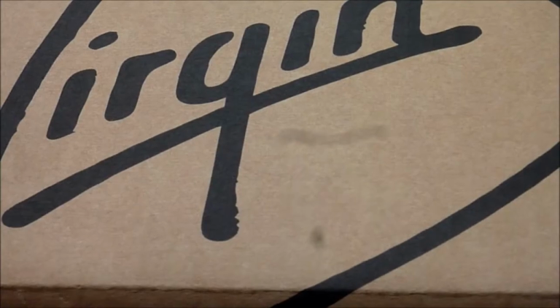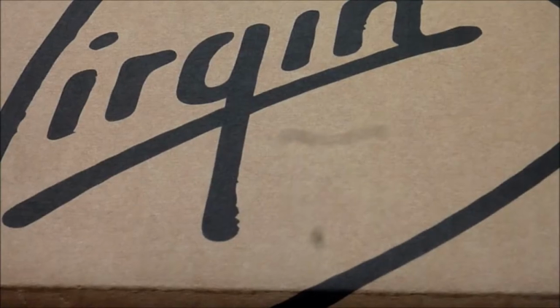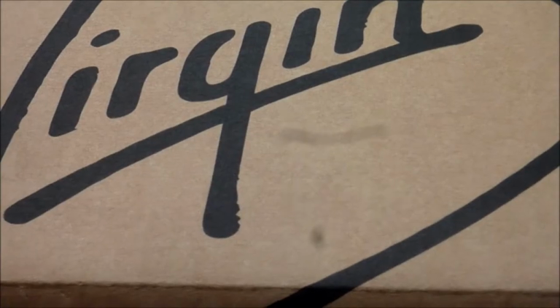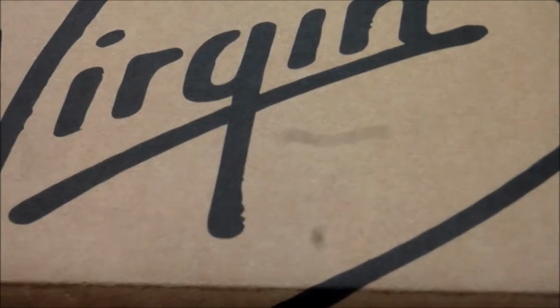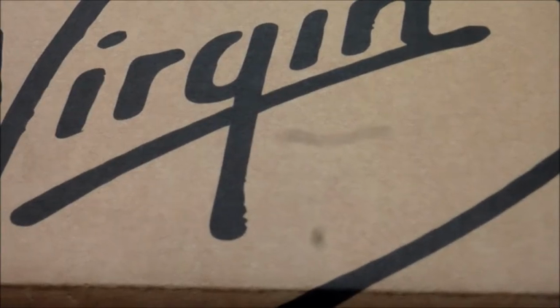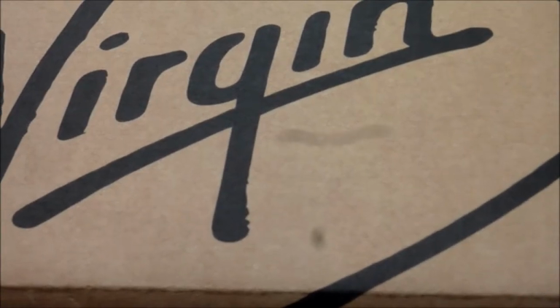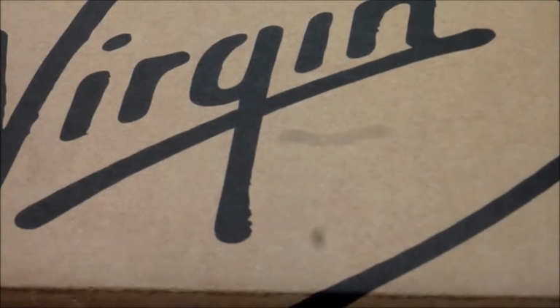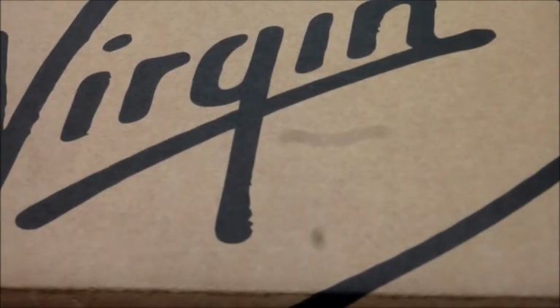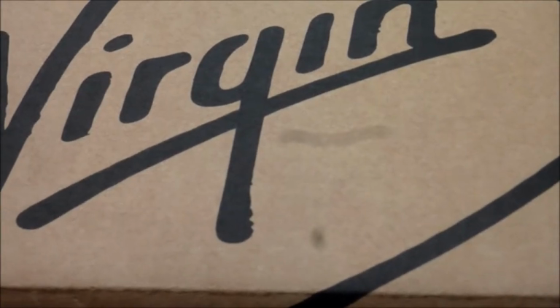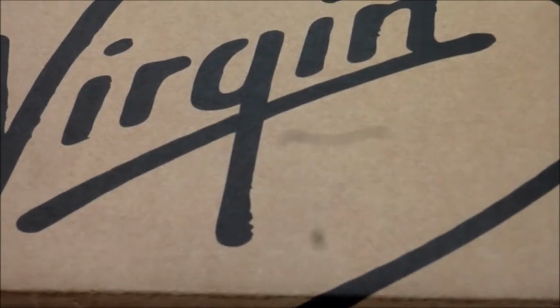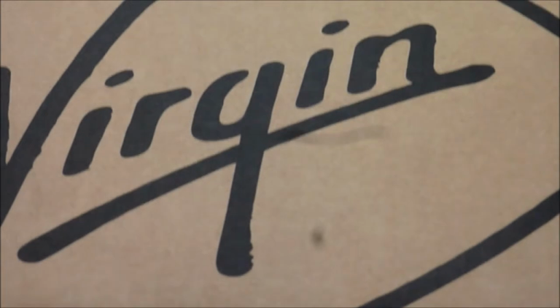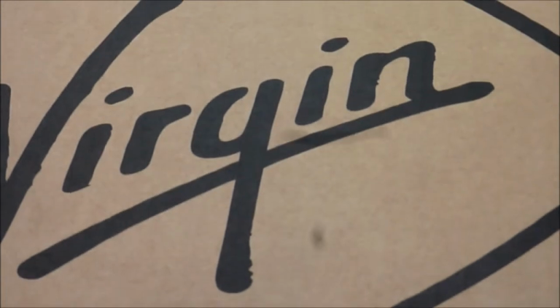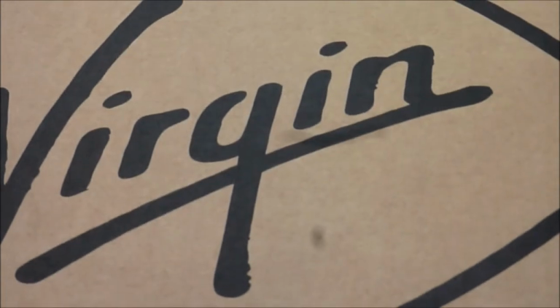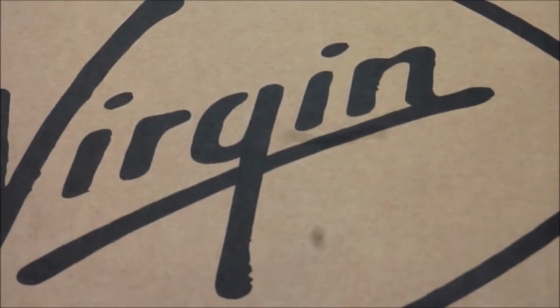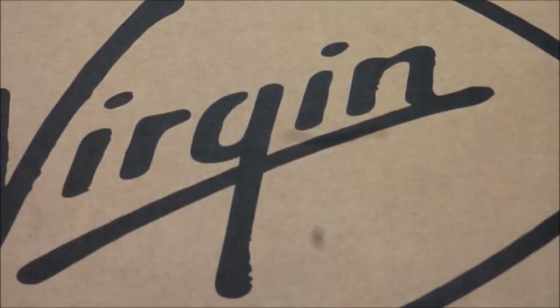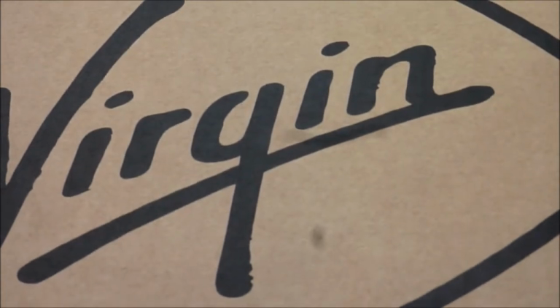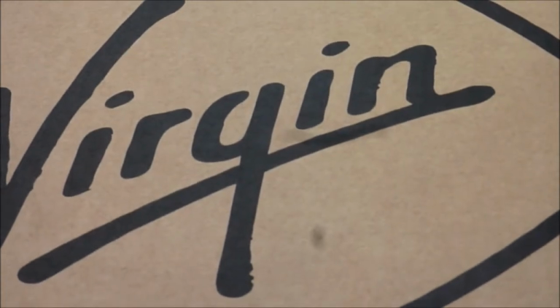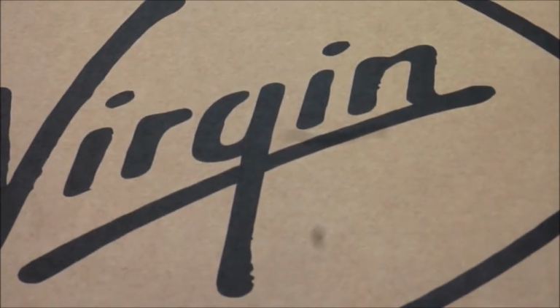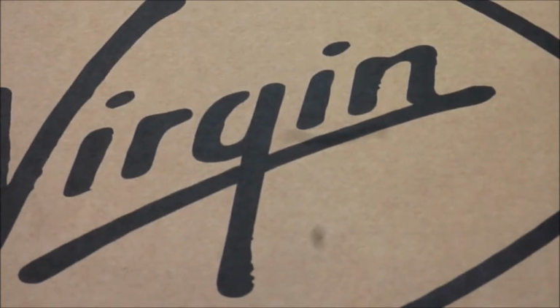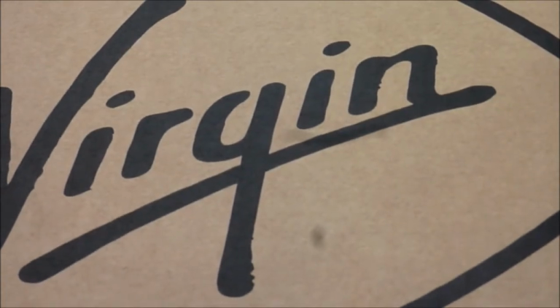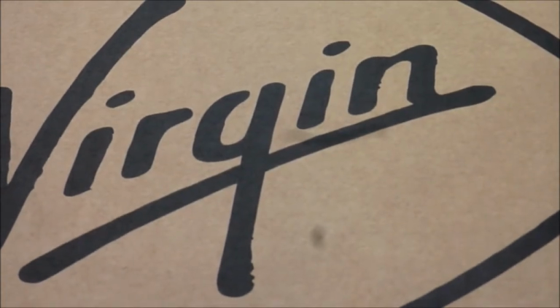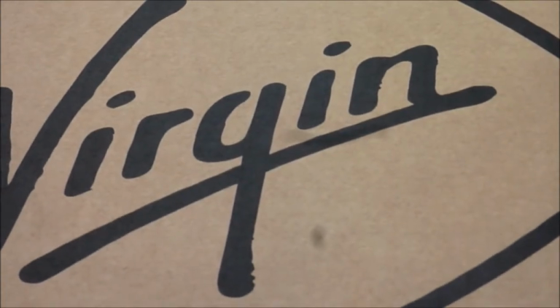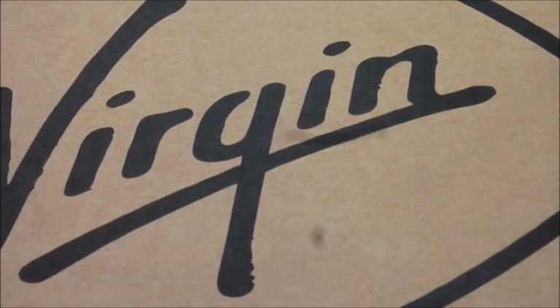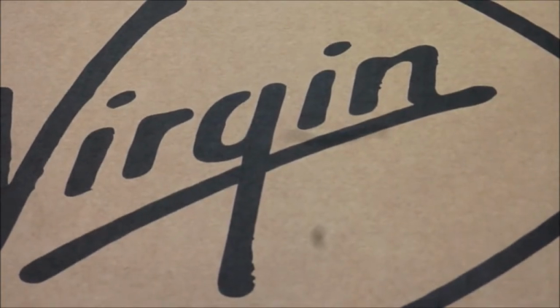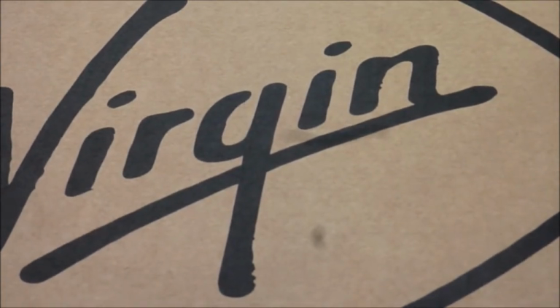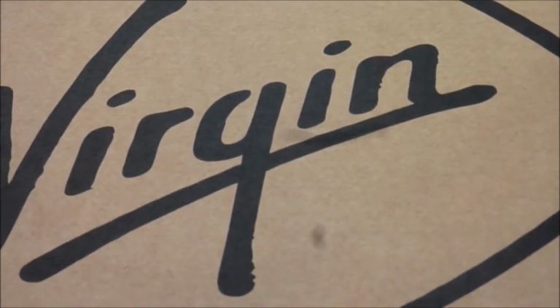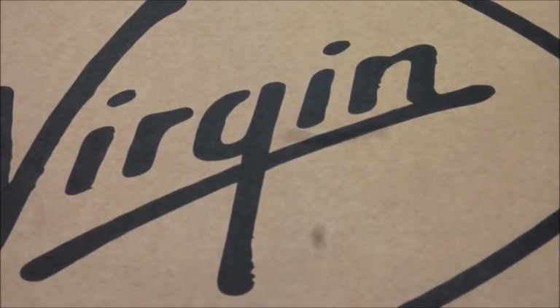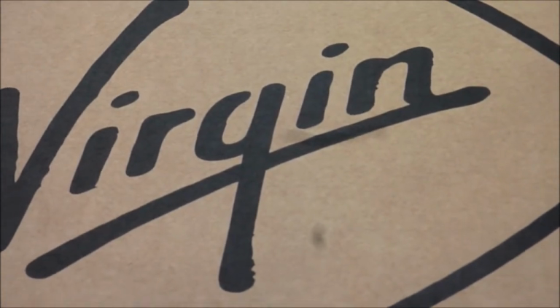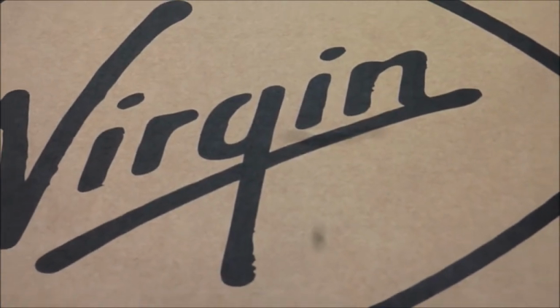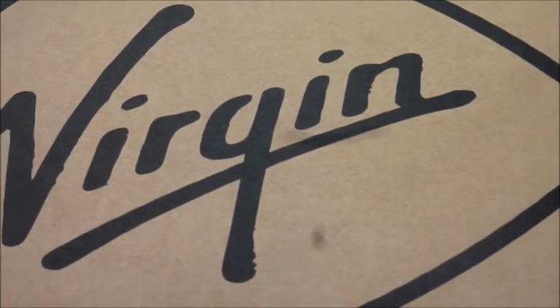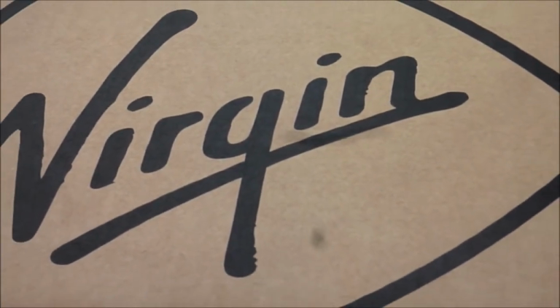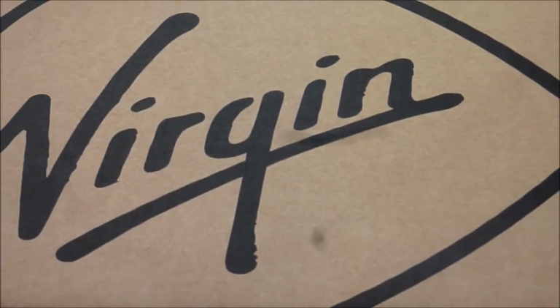Hello, it's How To Not To, and in today's video I will be showing you how to return Virgin Media kit.